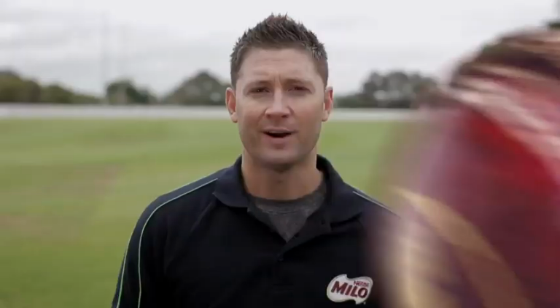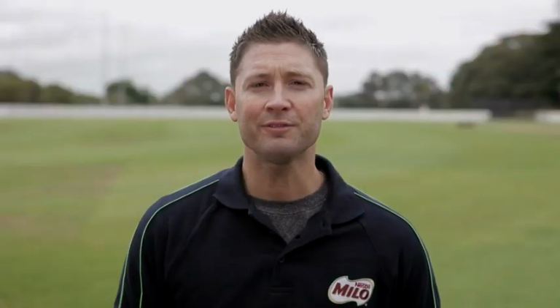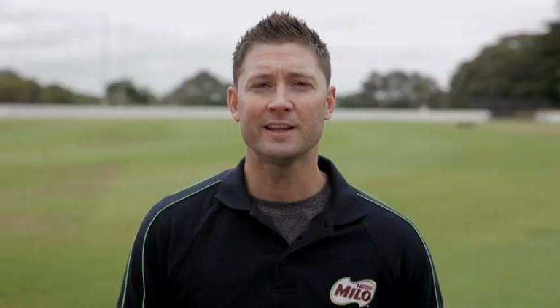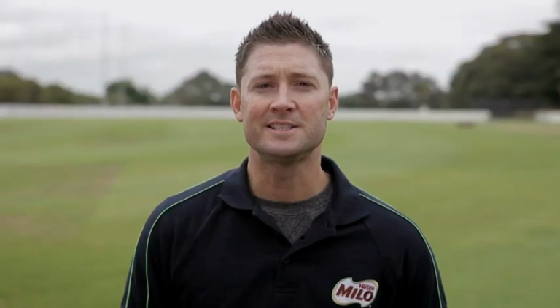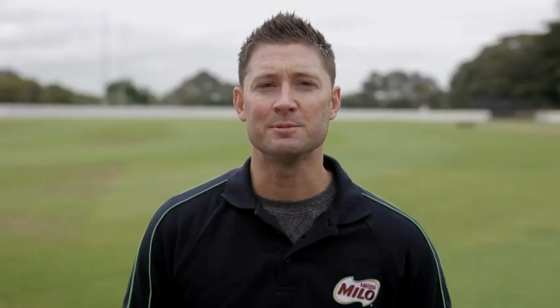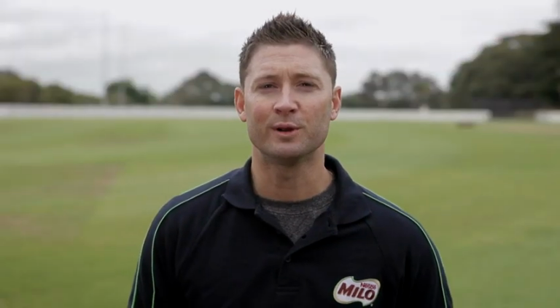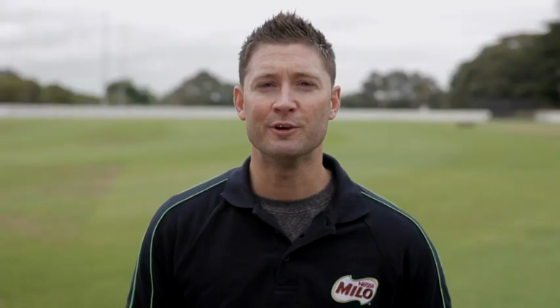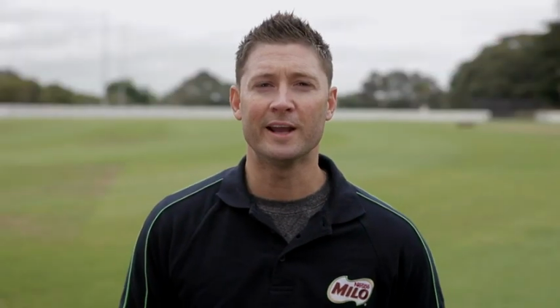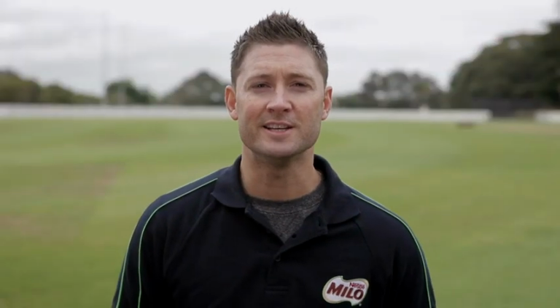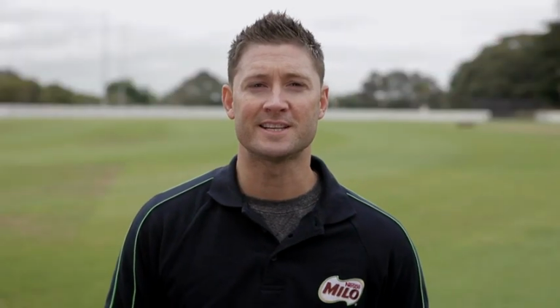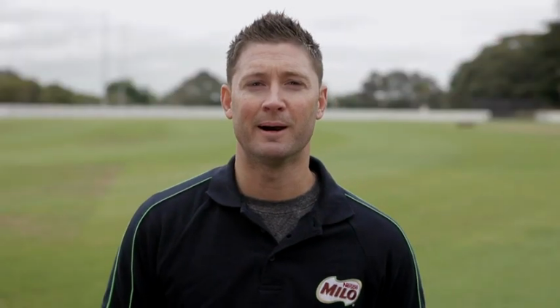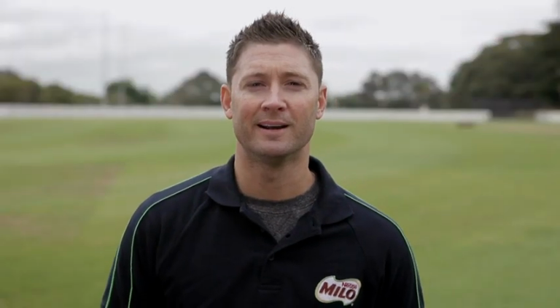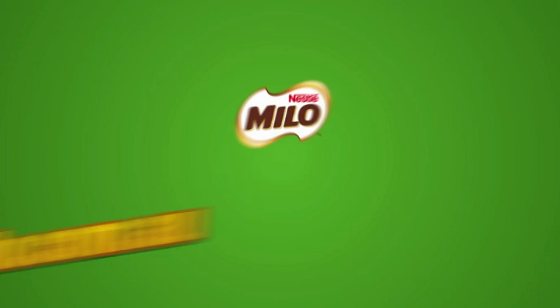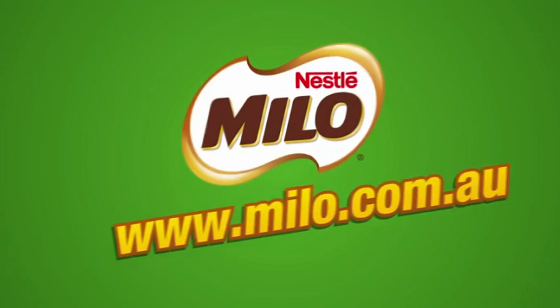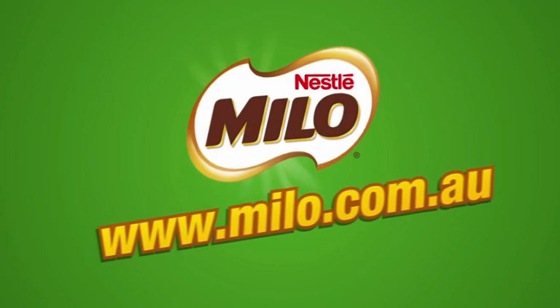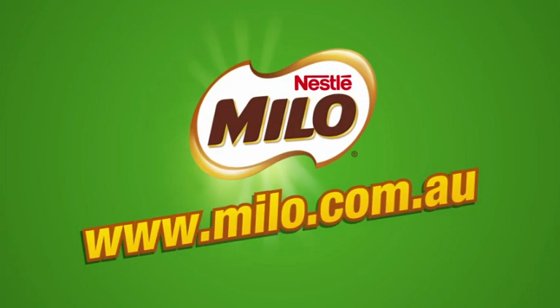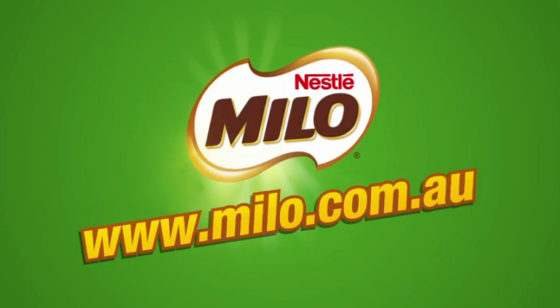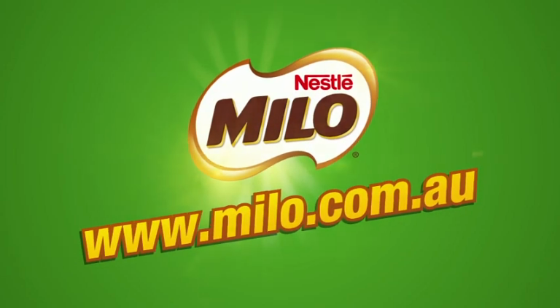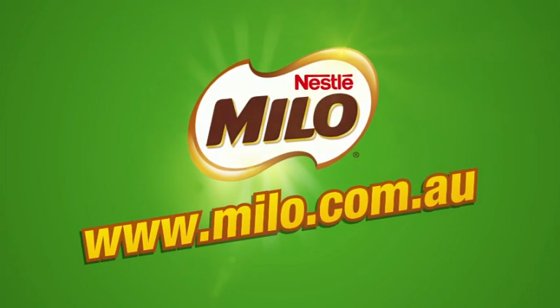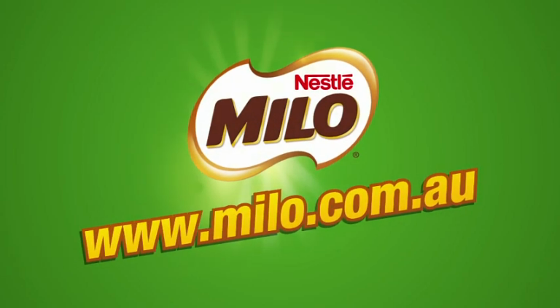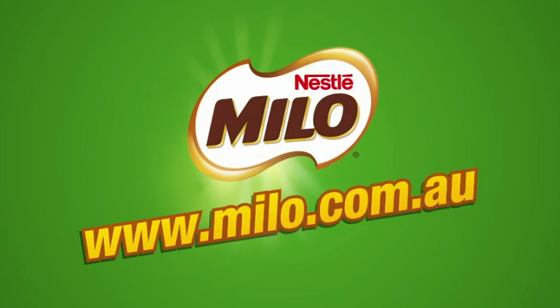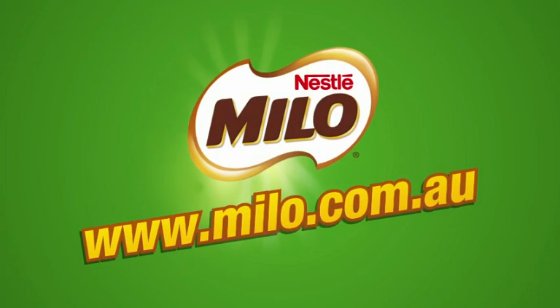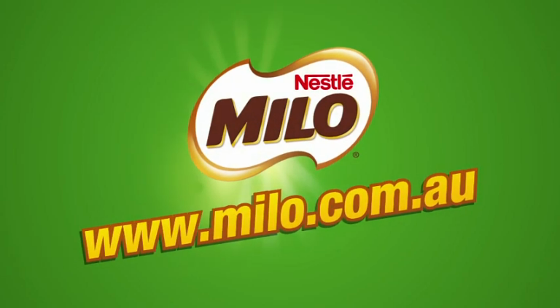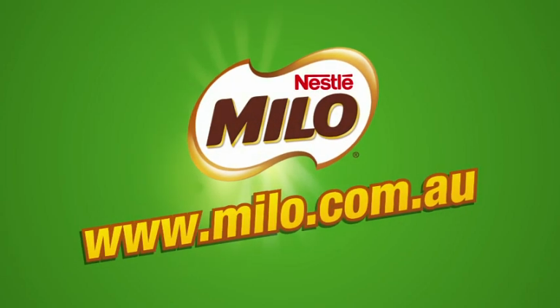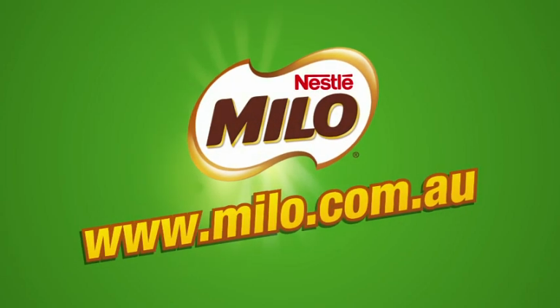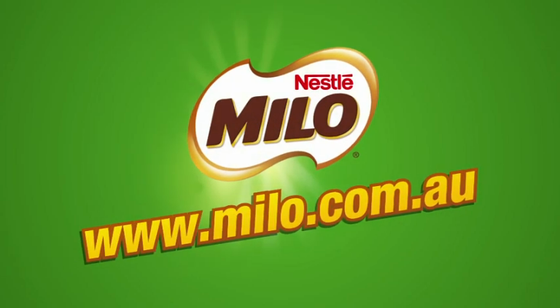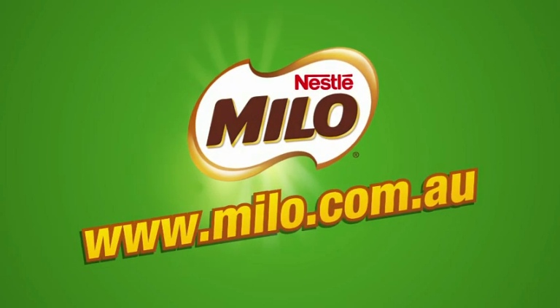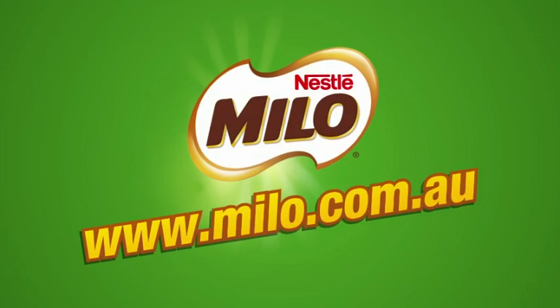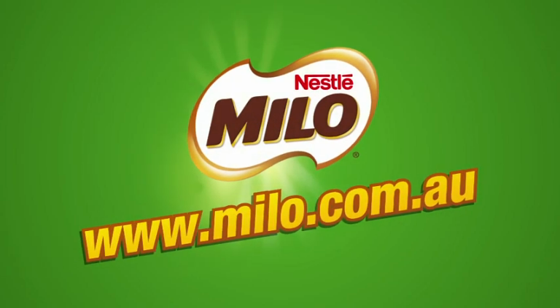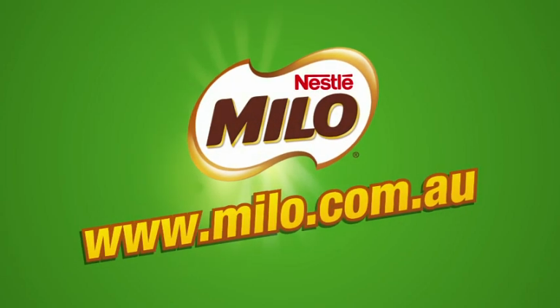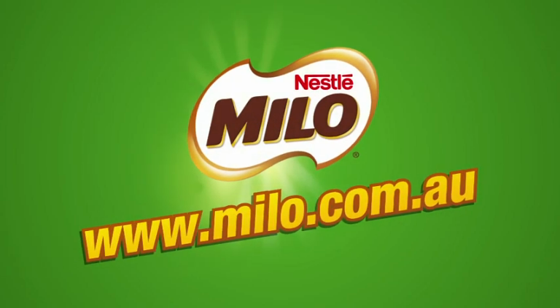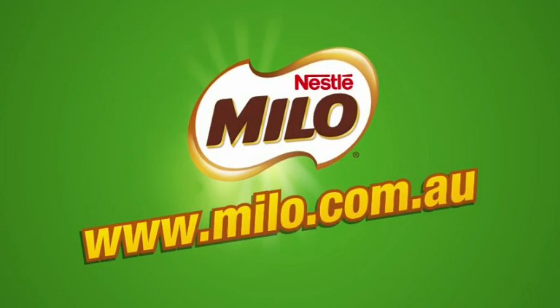Hopefully these tips will give you an edge this summer. Keep checking back into milo.com.au for more of my tips.